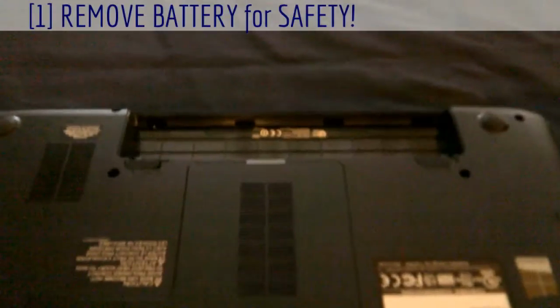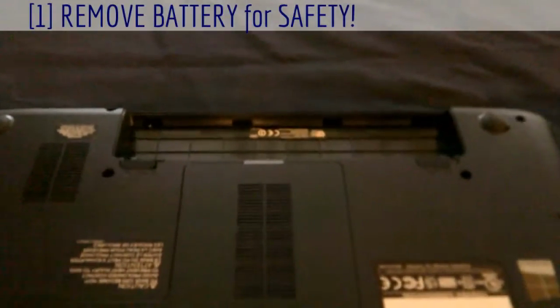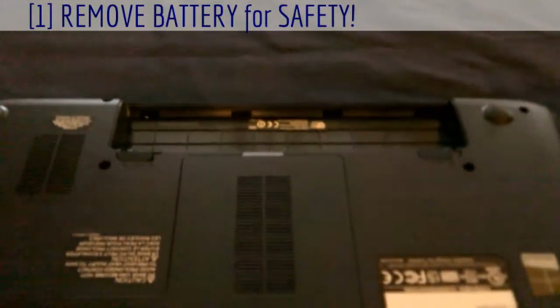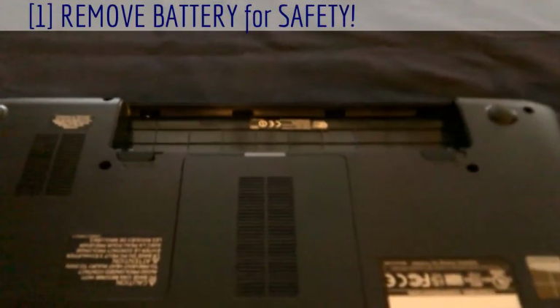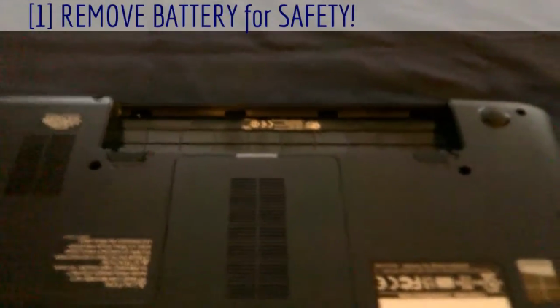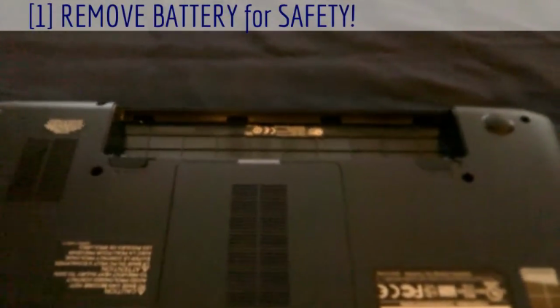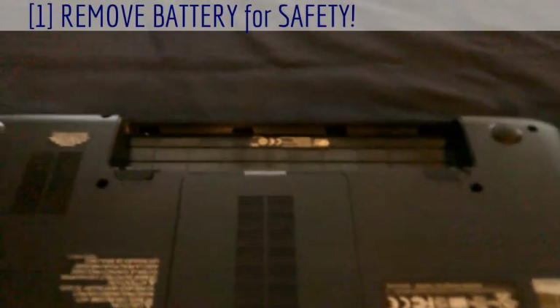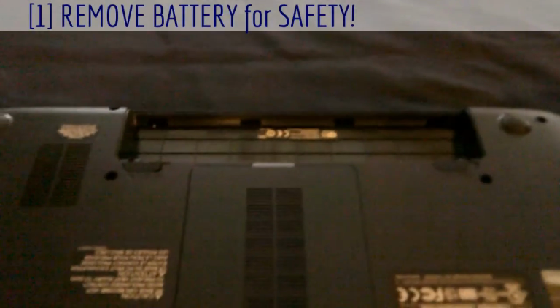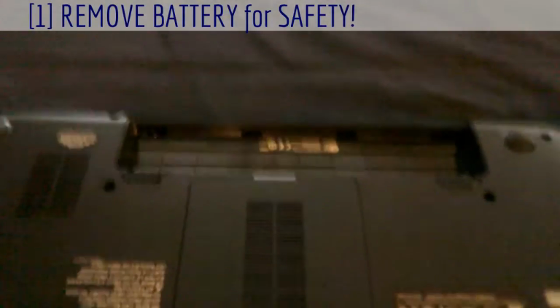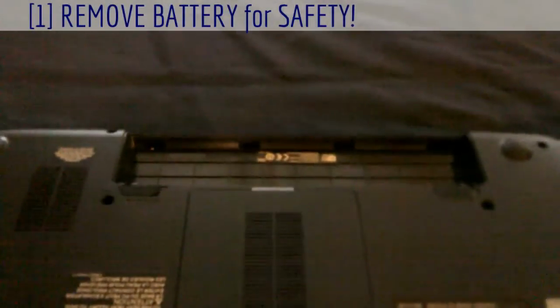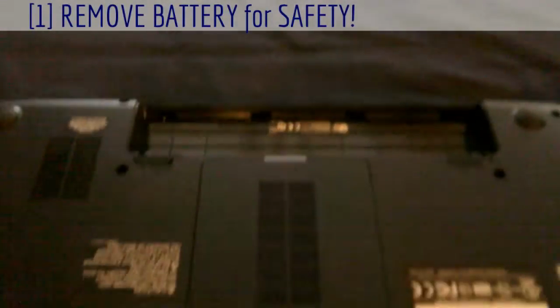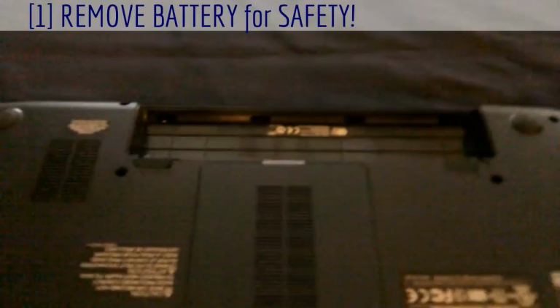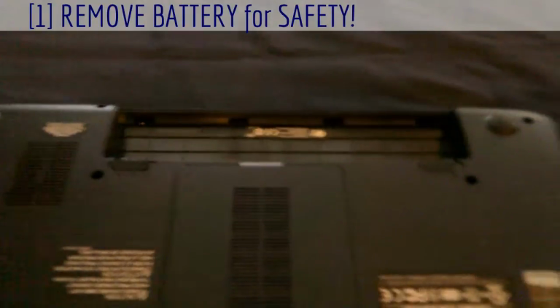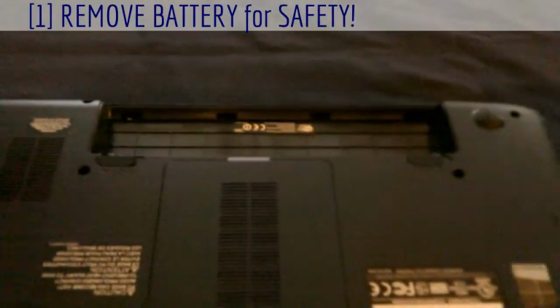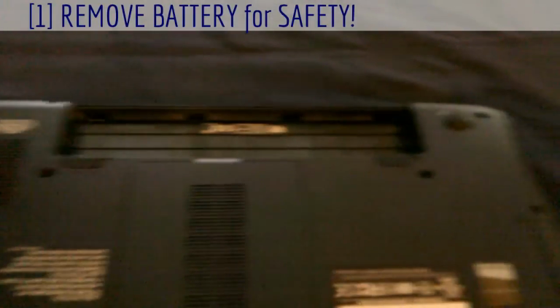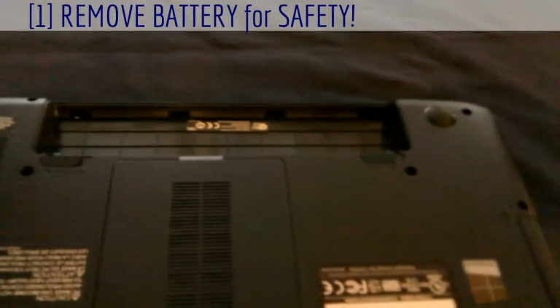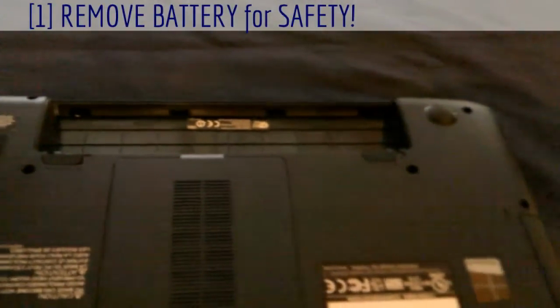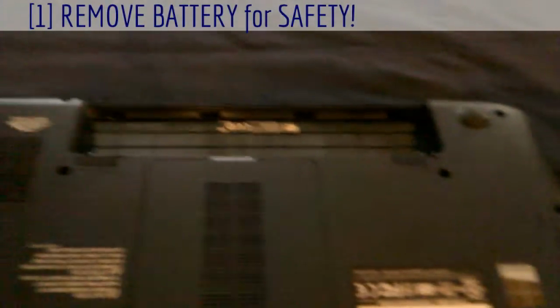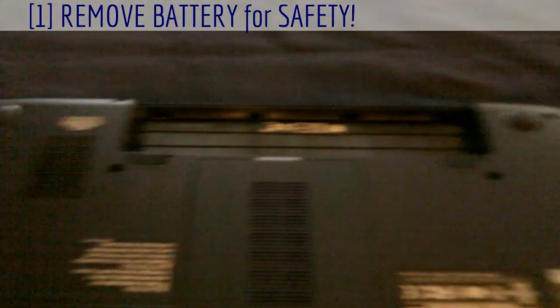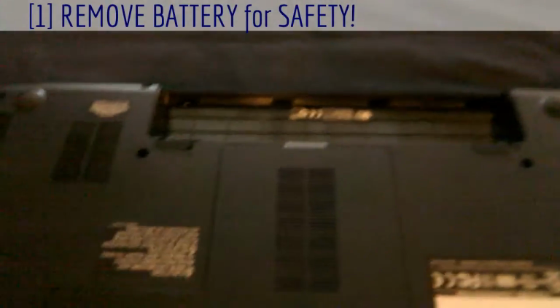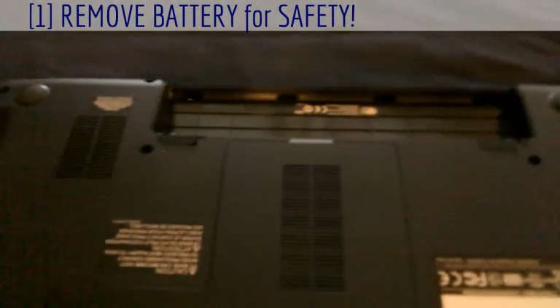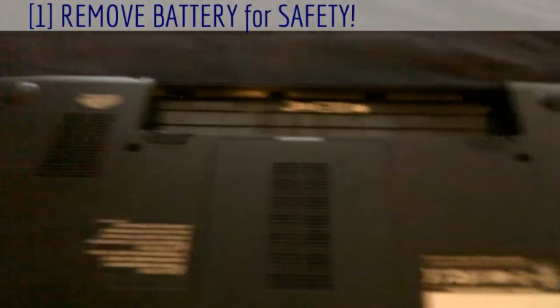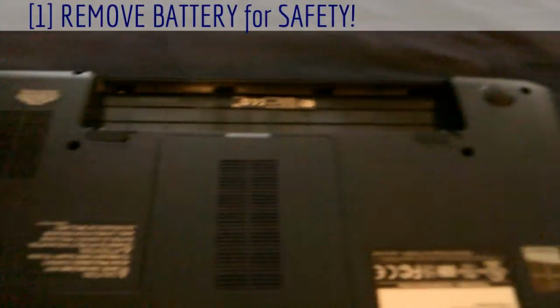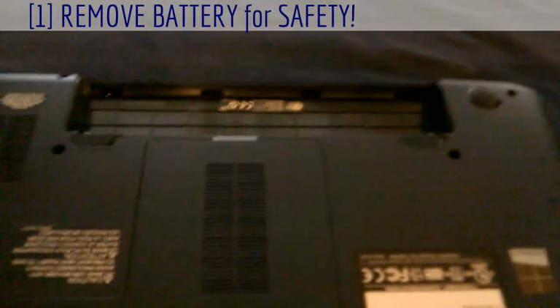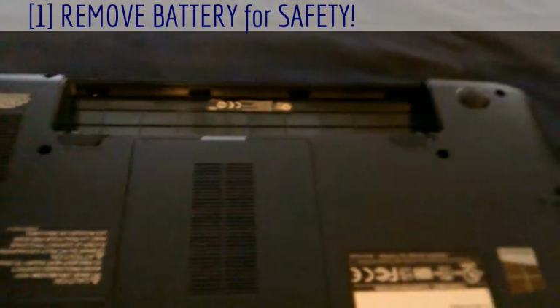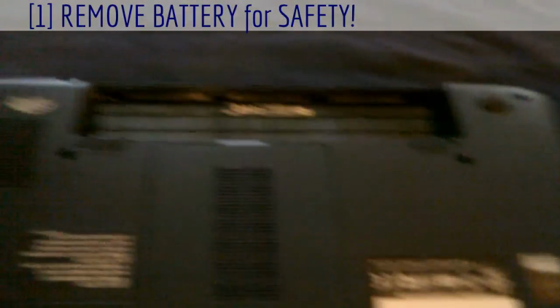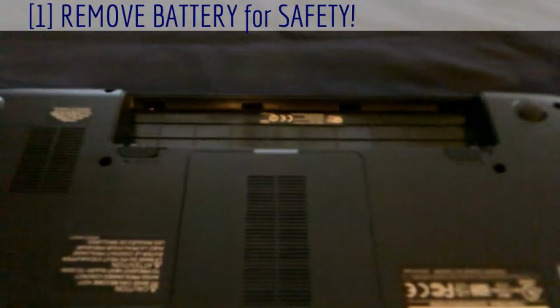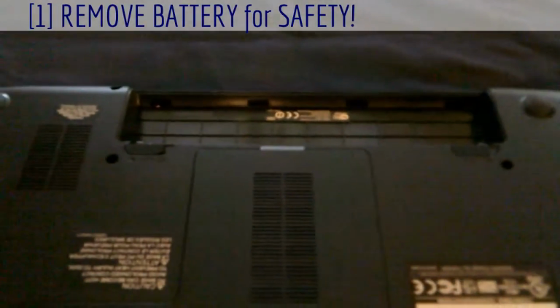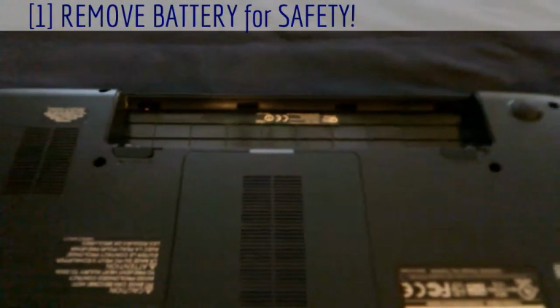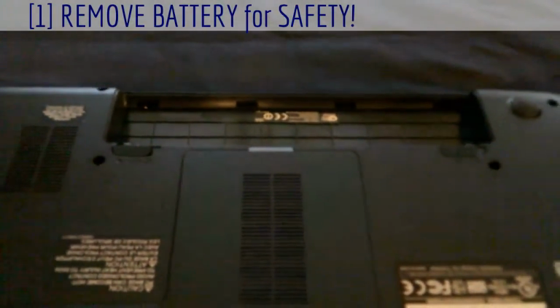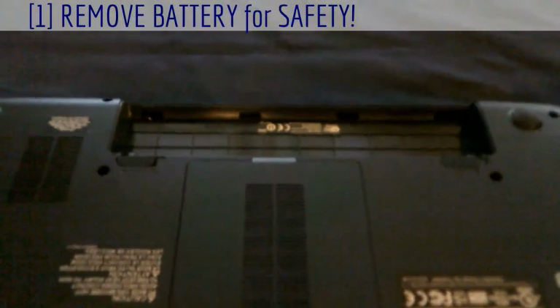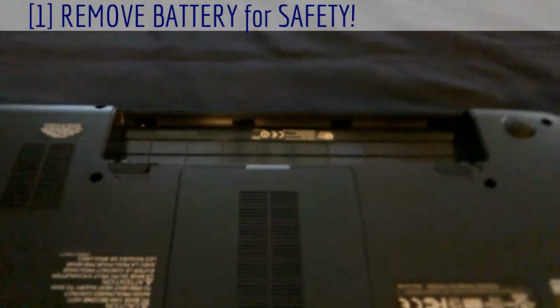Okay, step one: make sure you take out the battery. You don't want to get shocked — chances are you probably won't, but just in case, it's always good. Safety first.